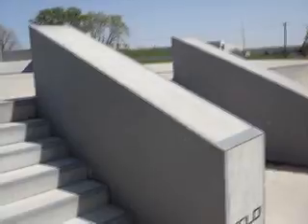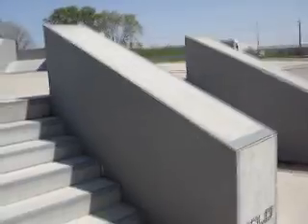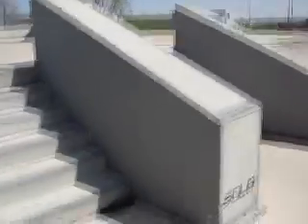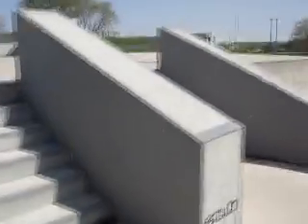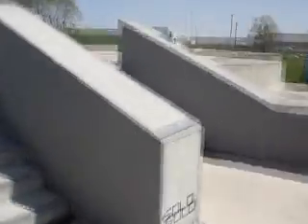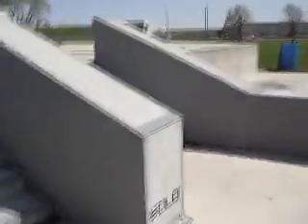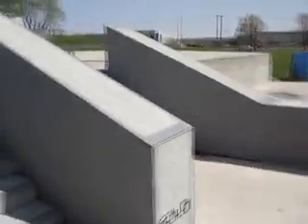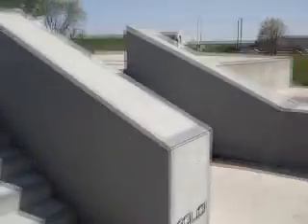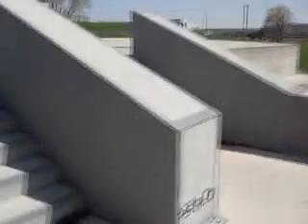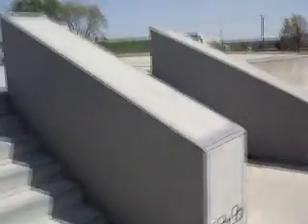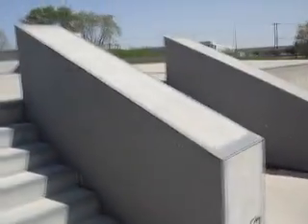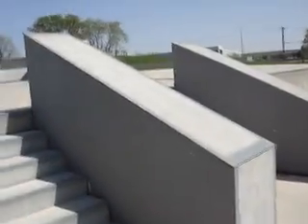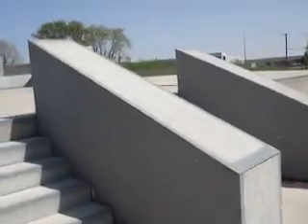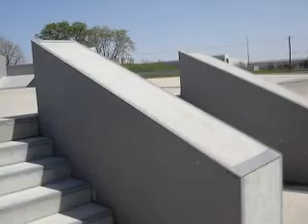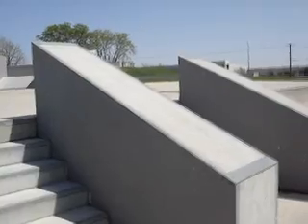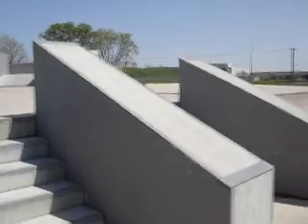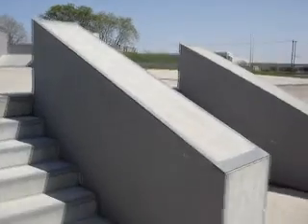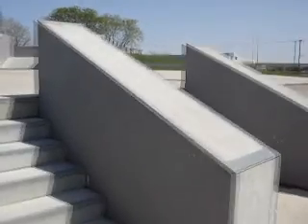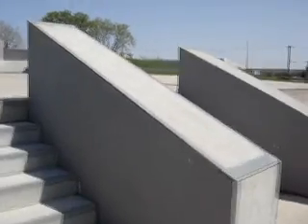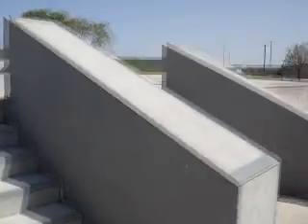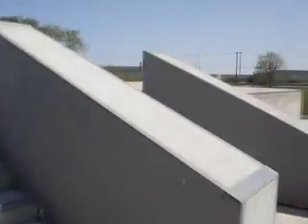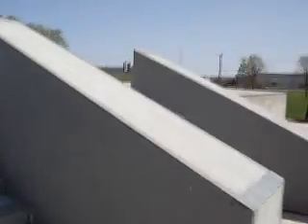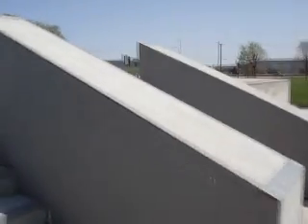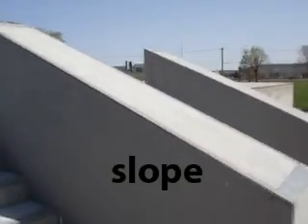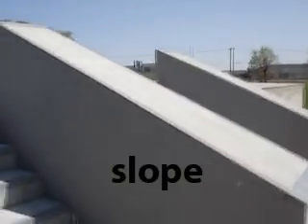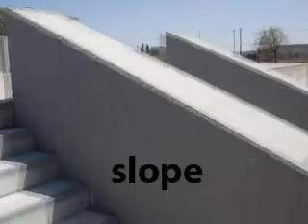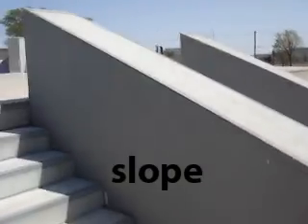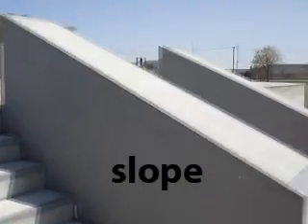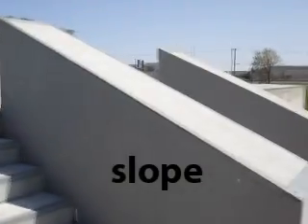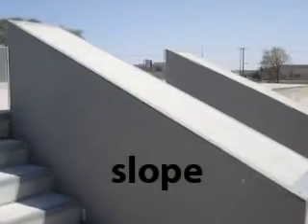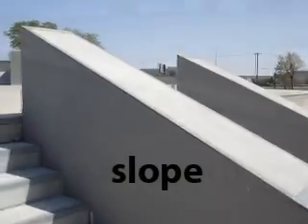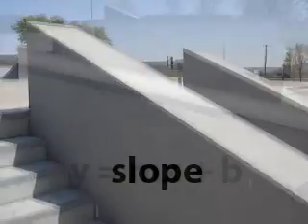Some obstacles are steeper in slope than others.